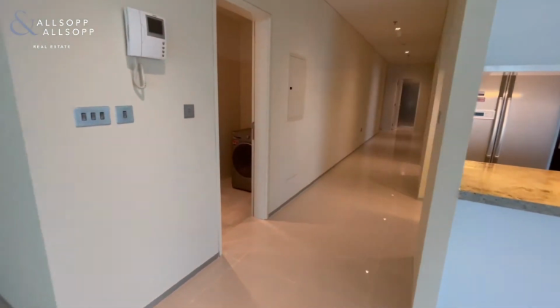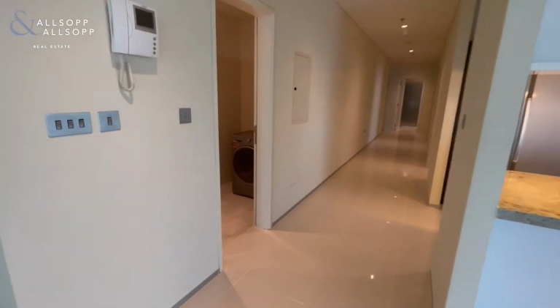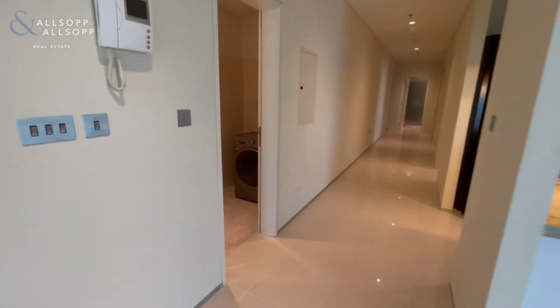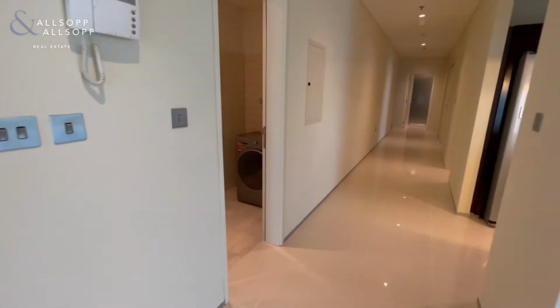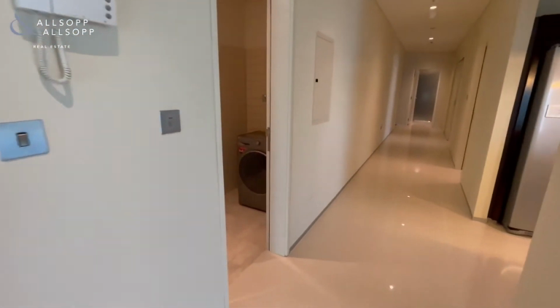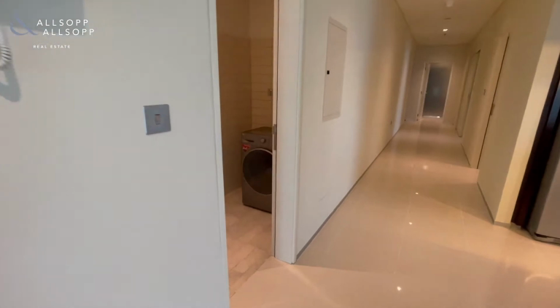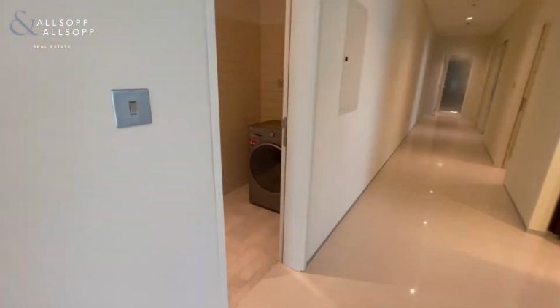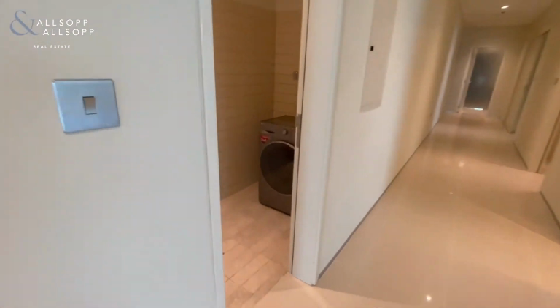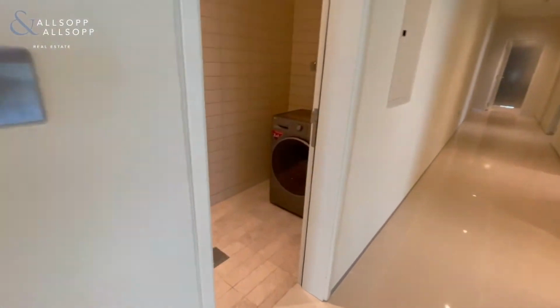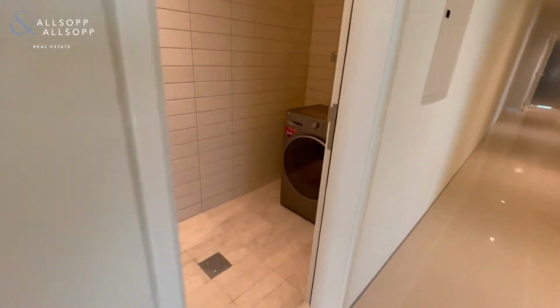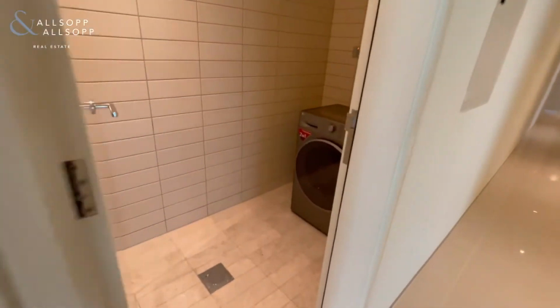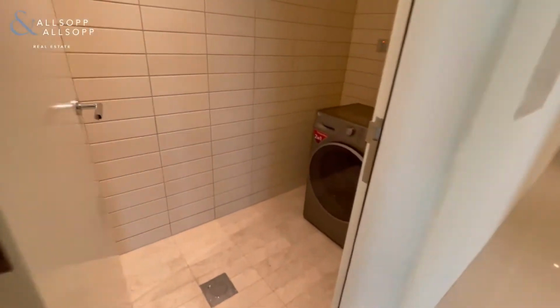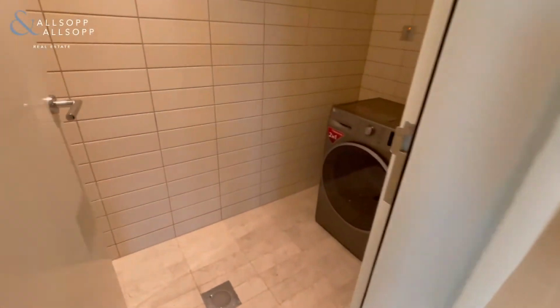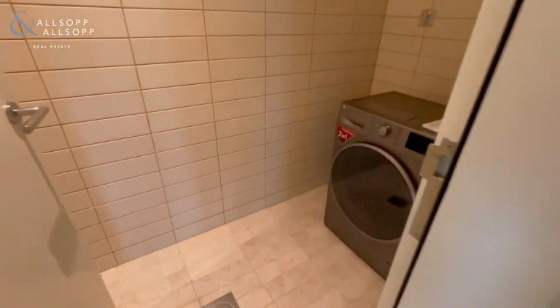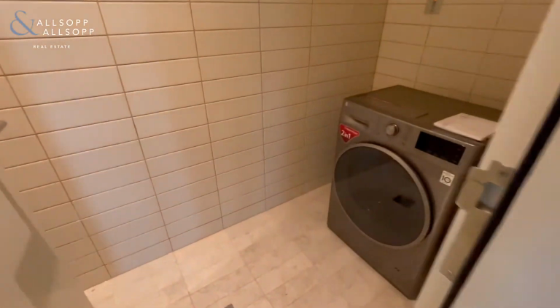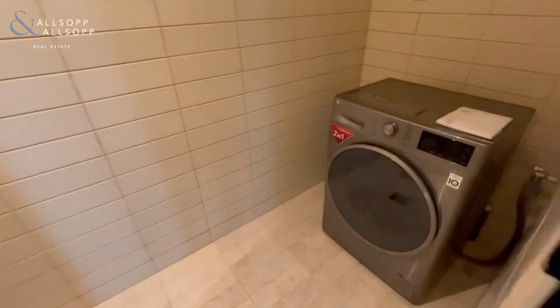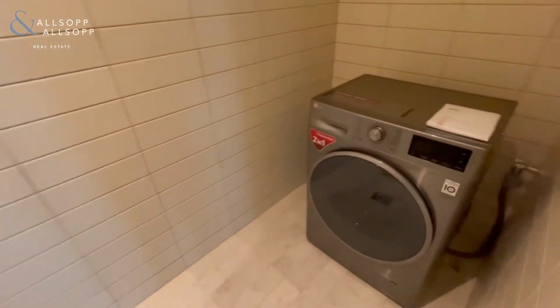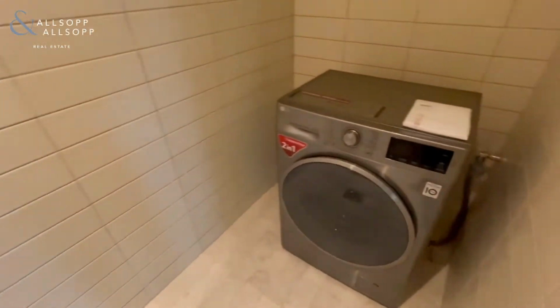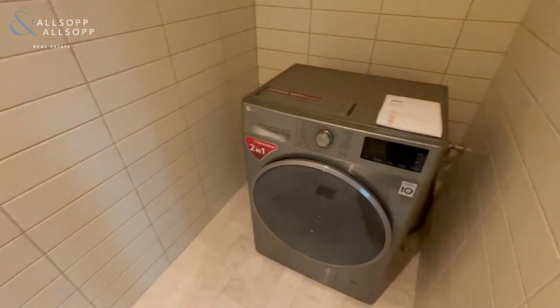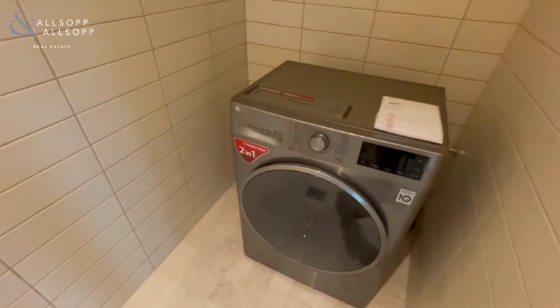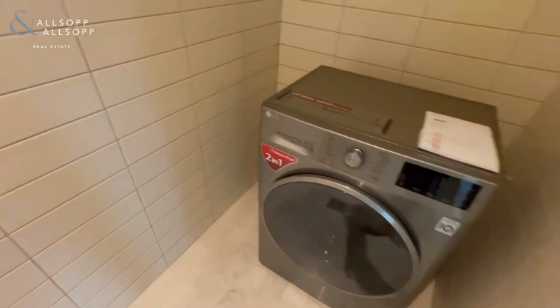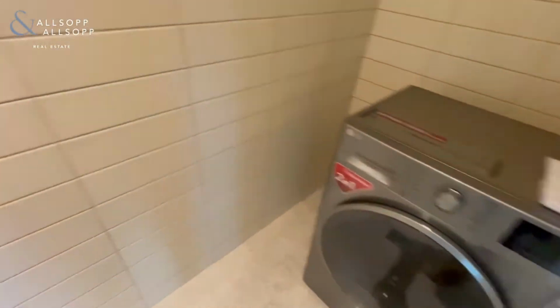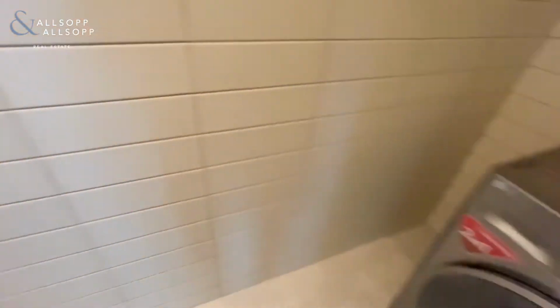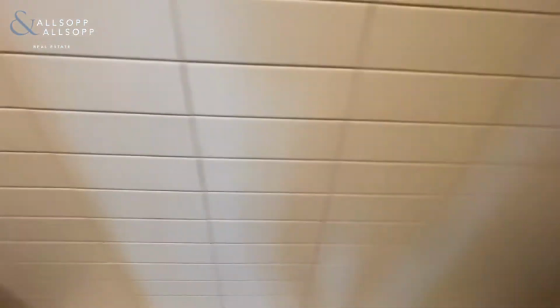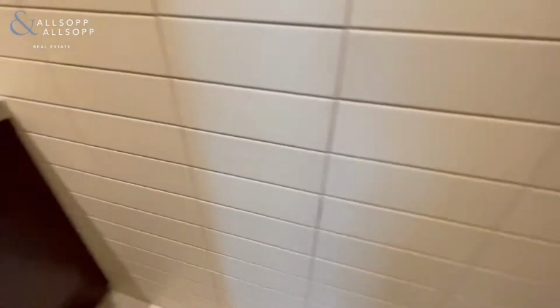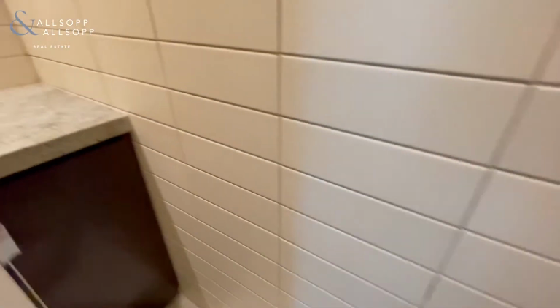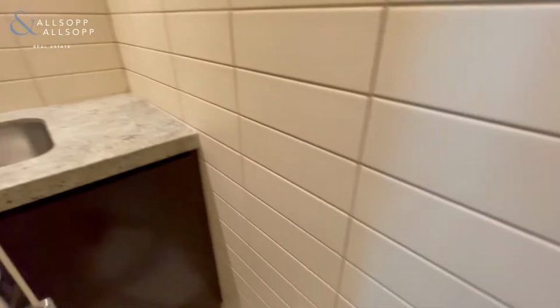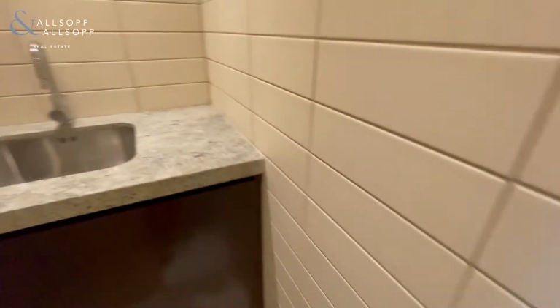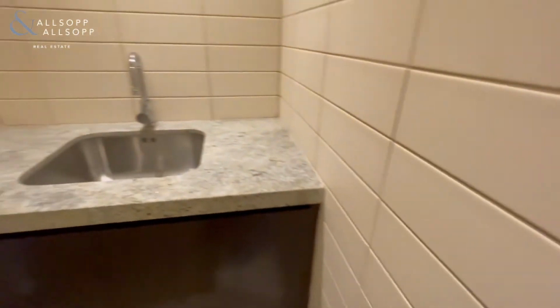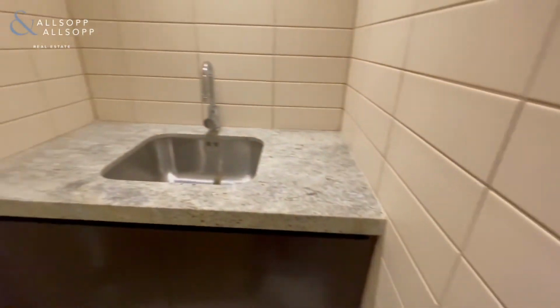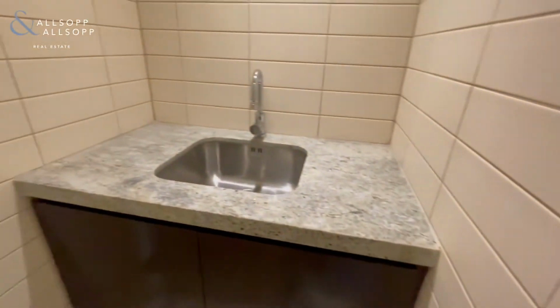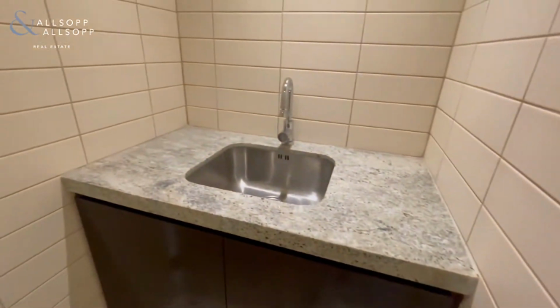Here we have the separate laundry room with washer dryer and also a sink at the back.